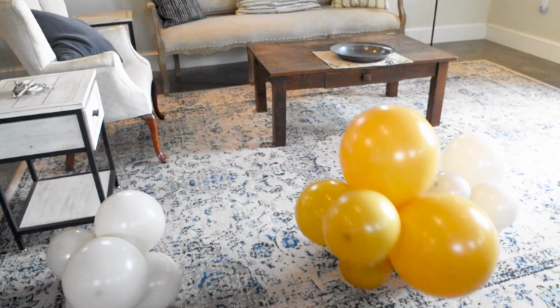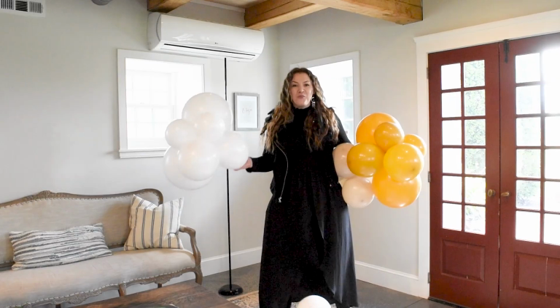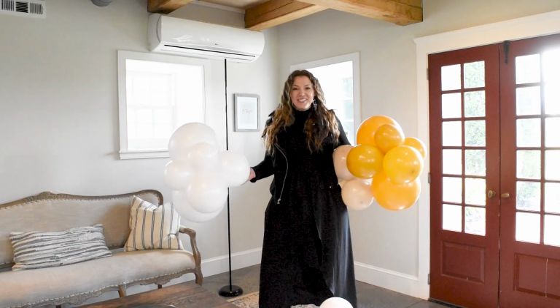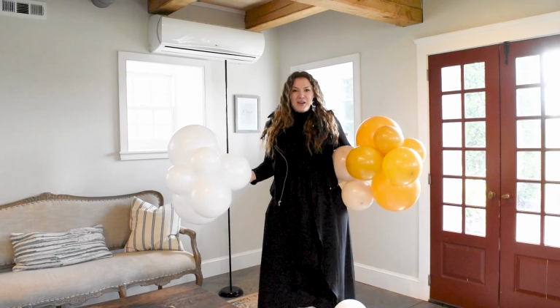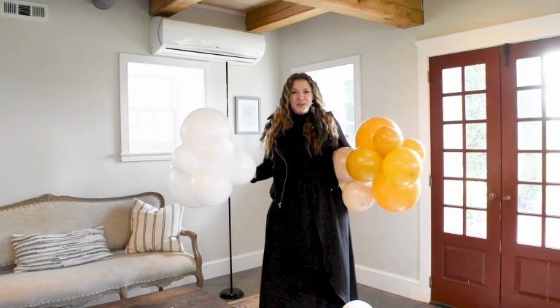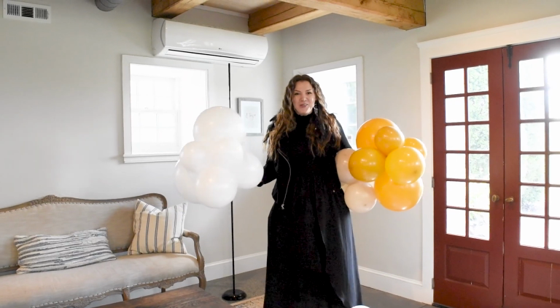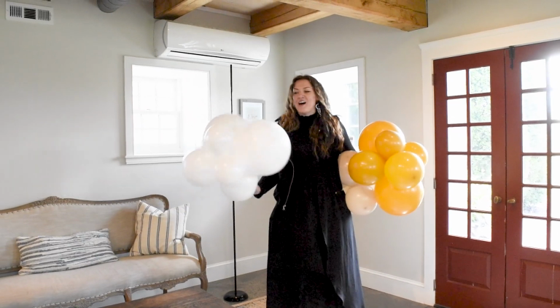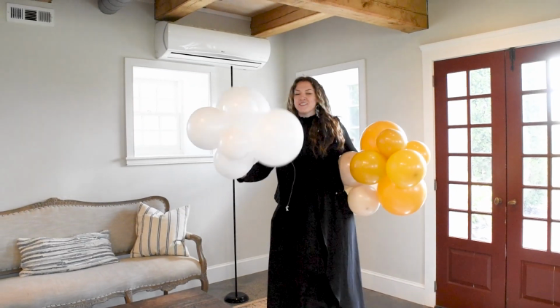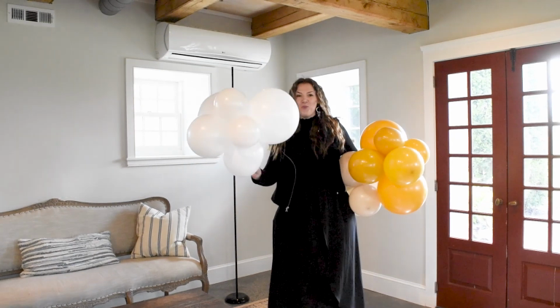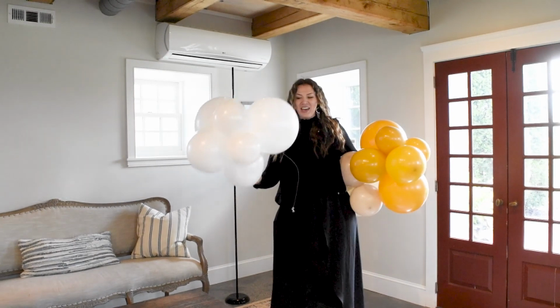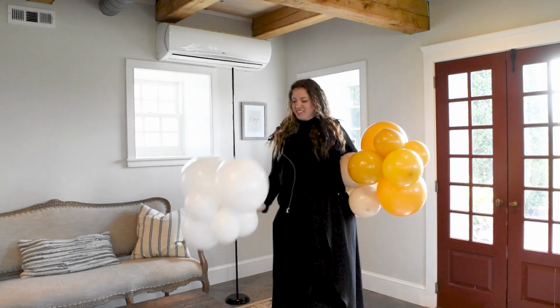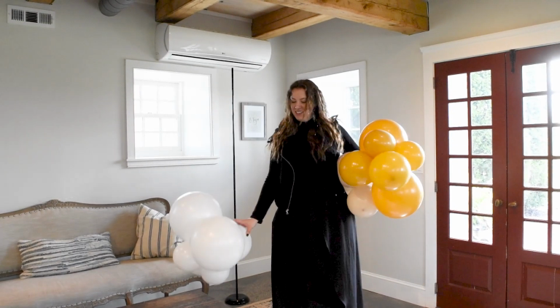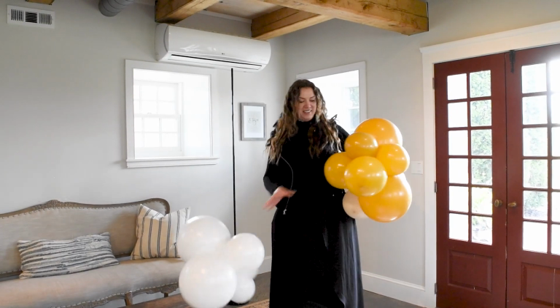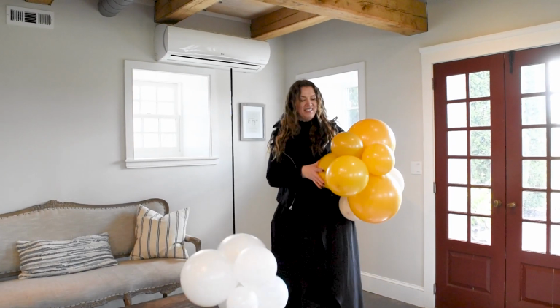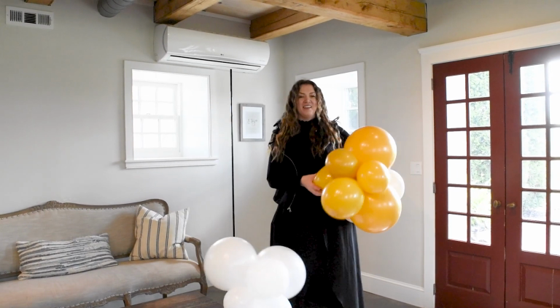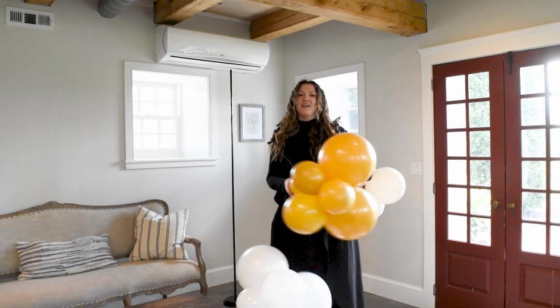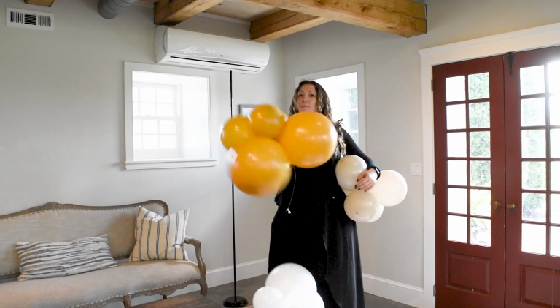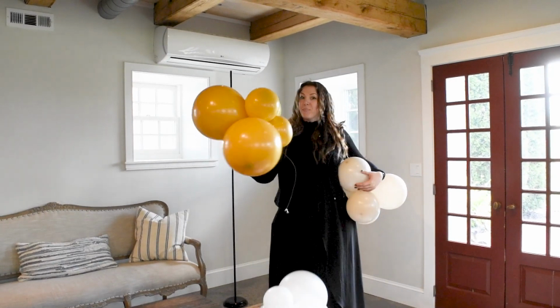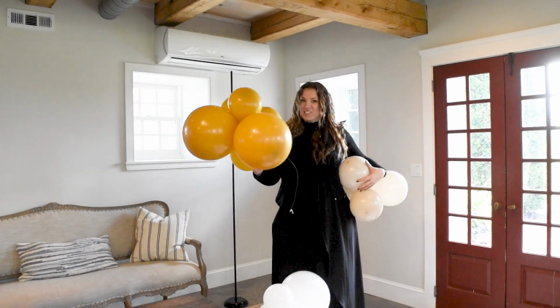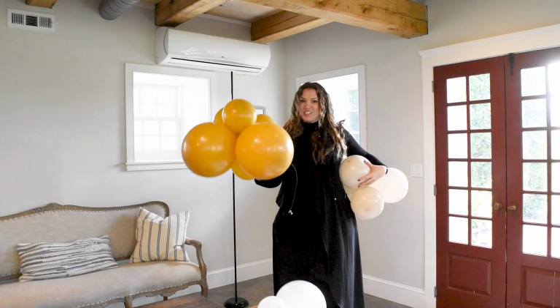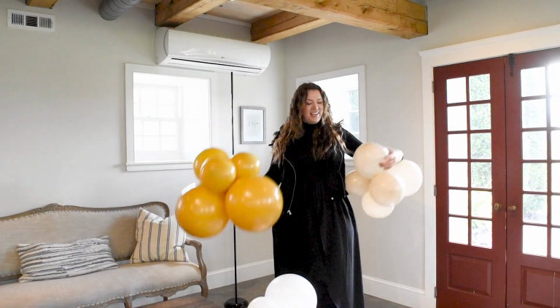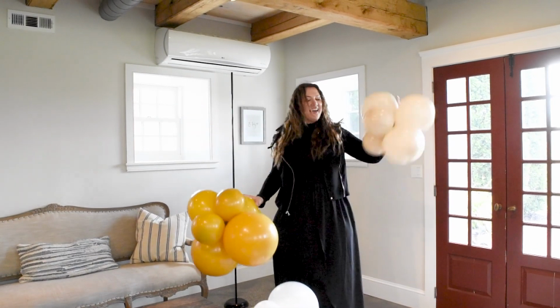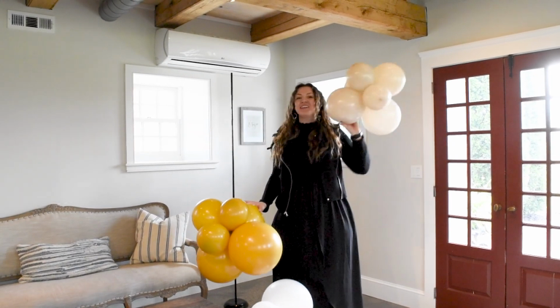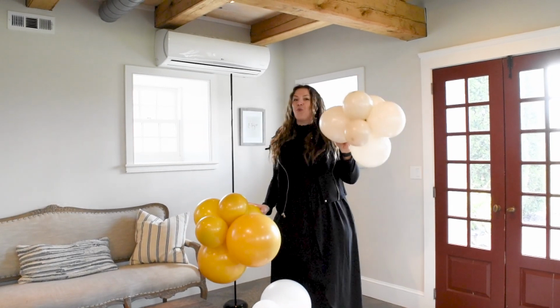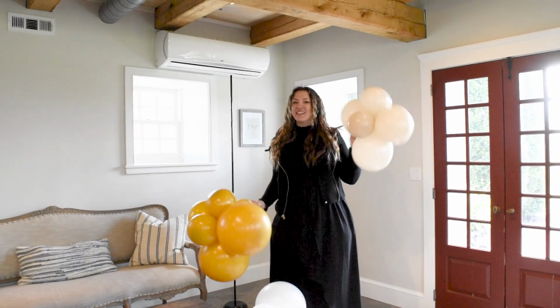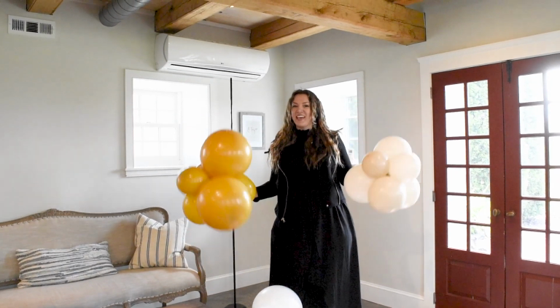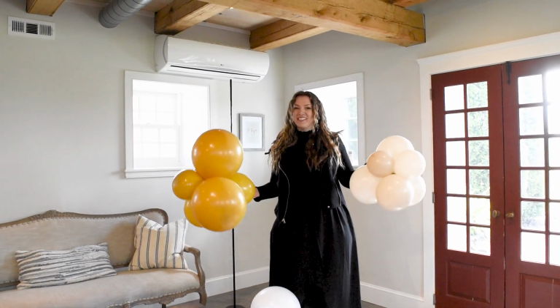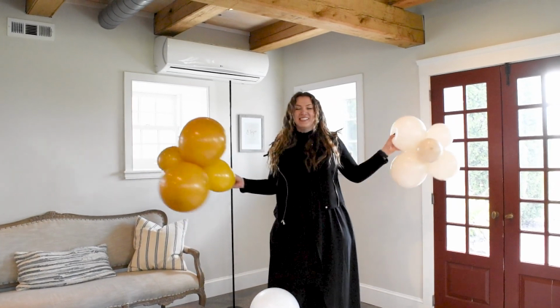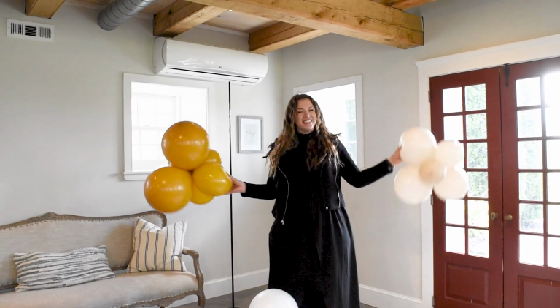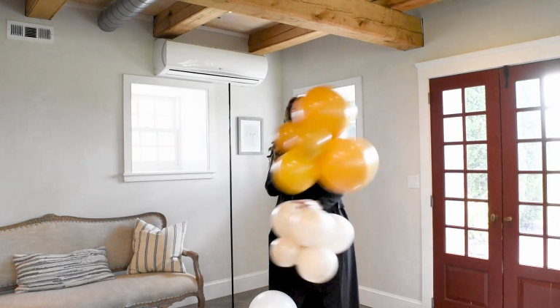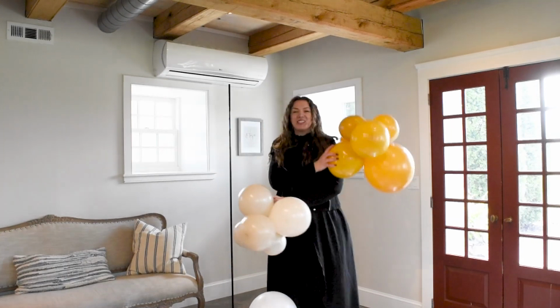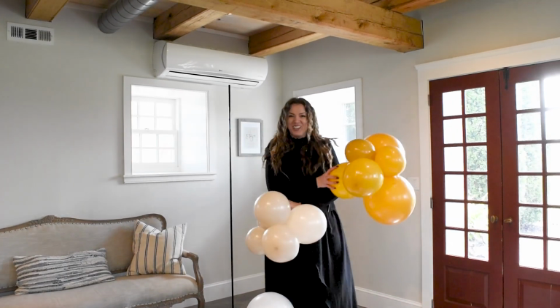For this setup, we chose colors white, mustard, and white sand. Let's put it together.